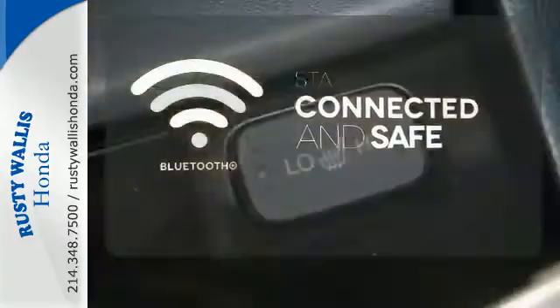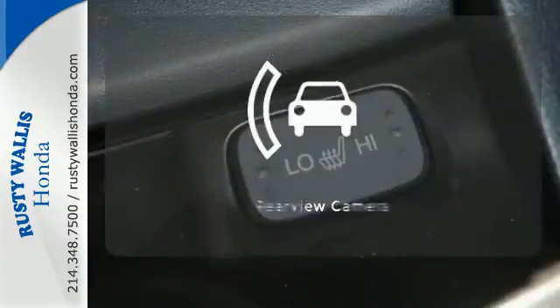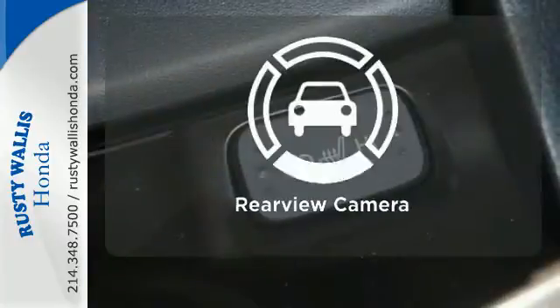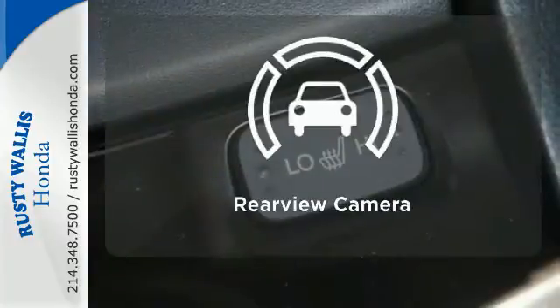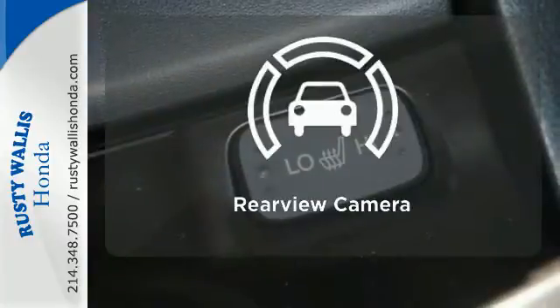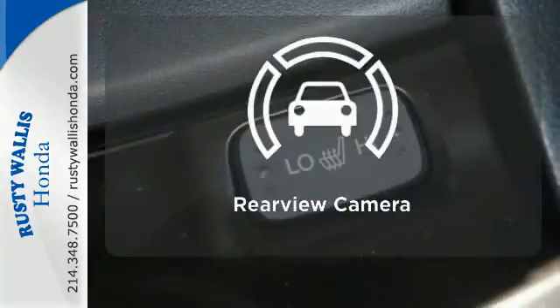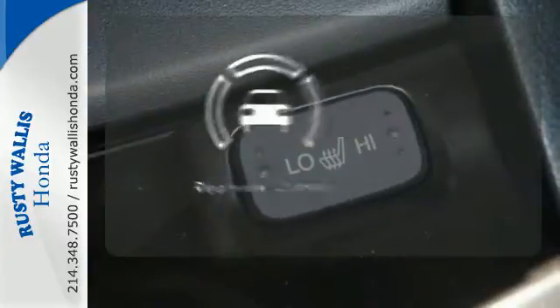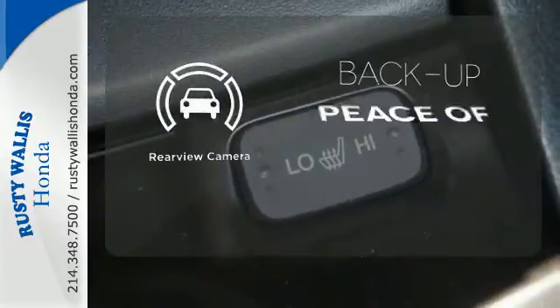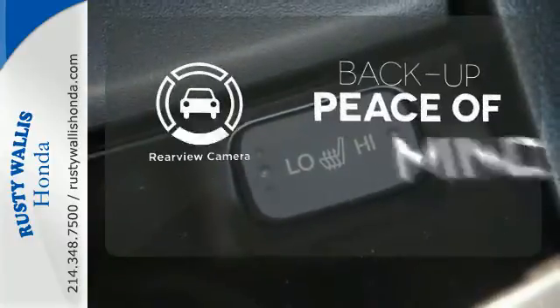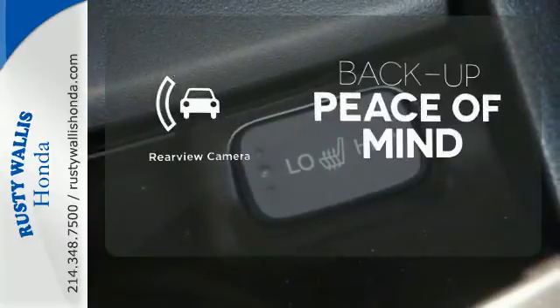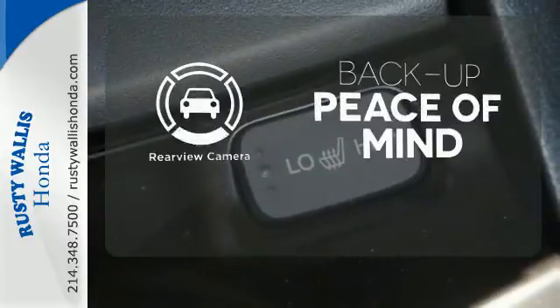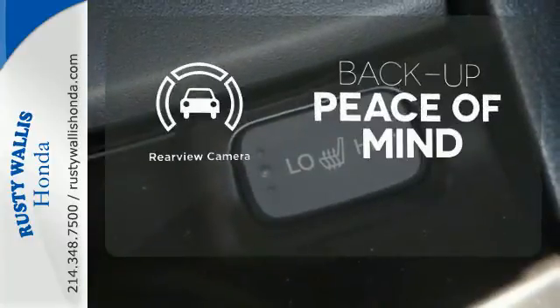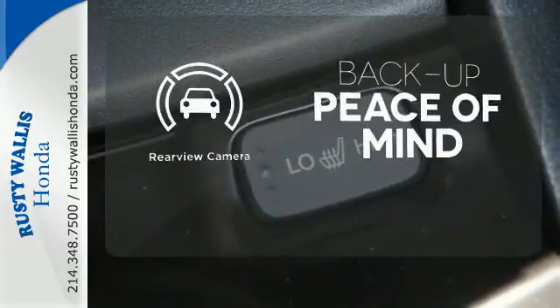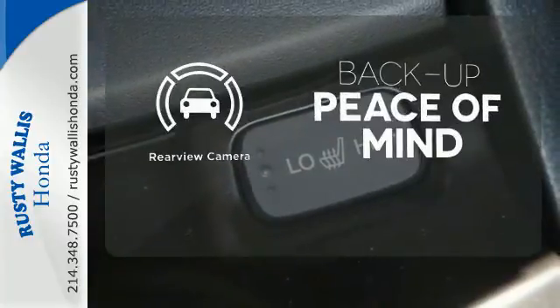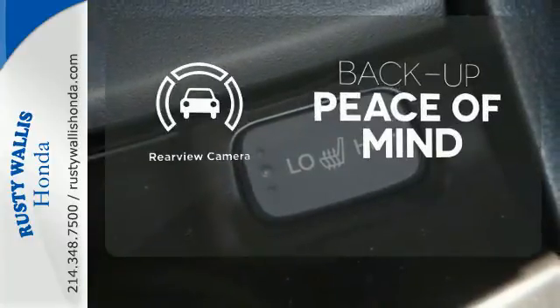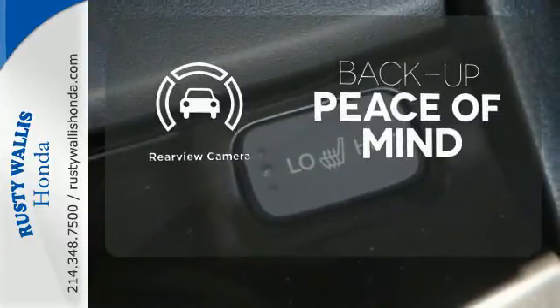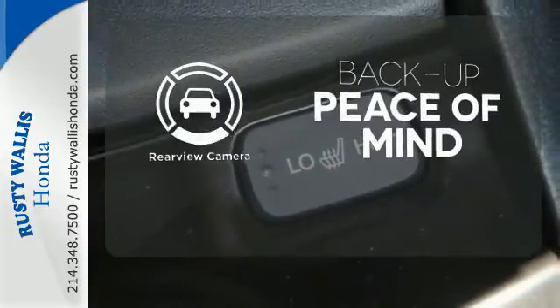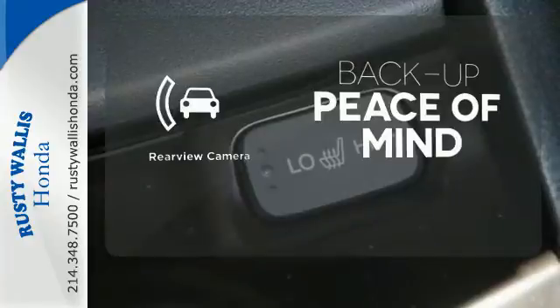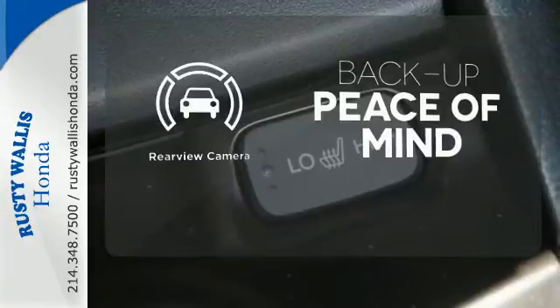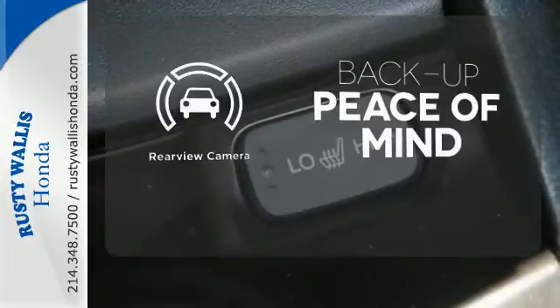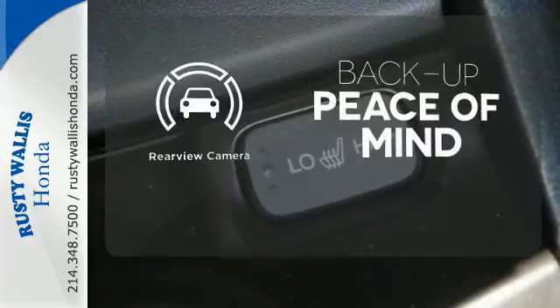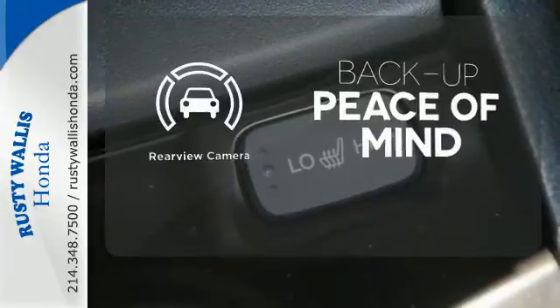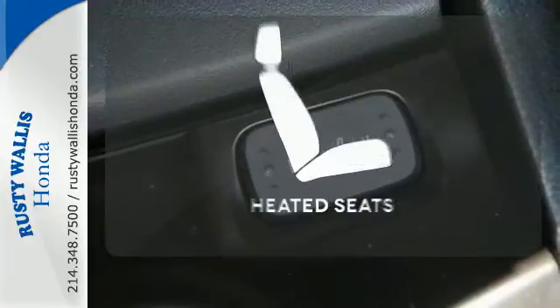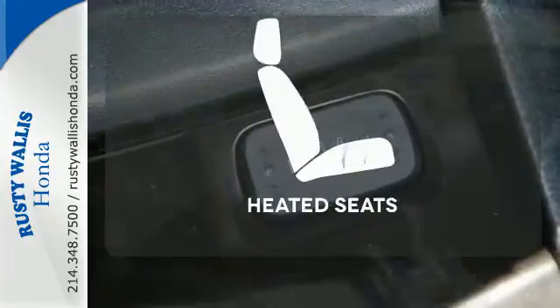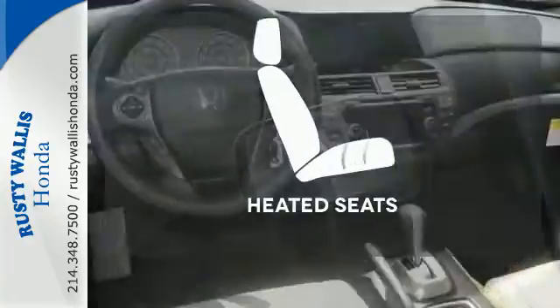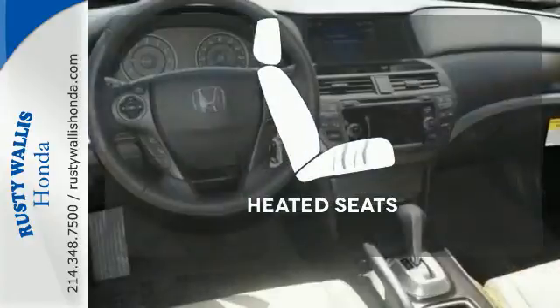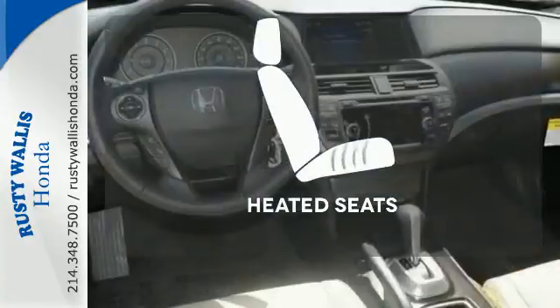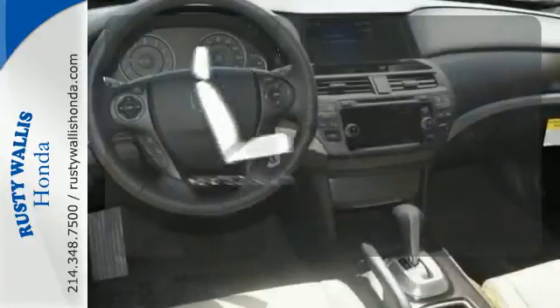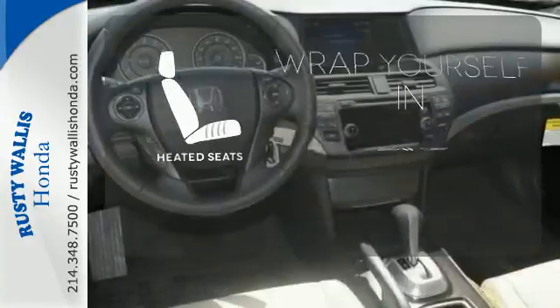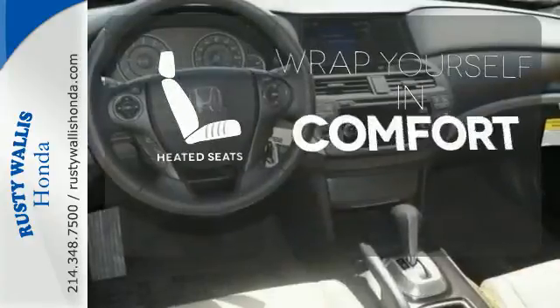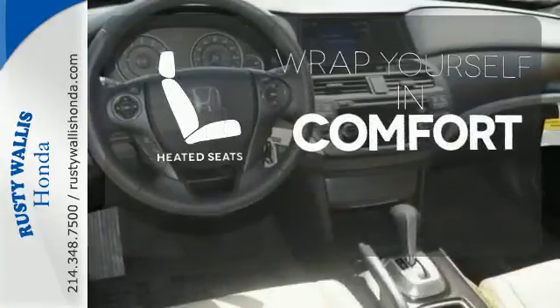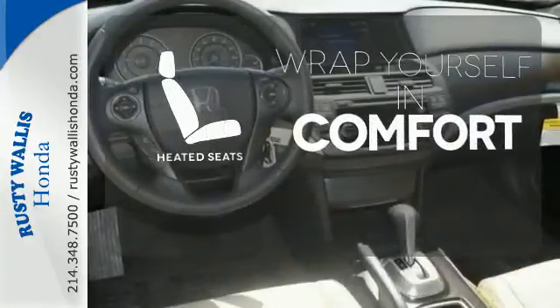Hindsight is 20-20. With a backup camera, ward off the chills with heated seats.